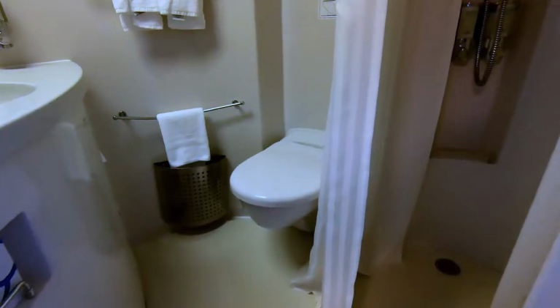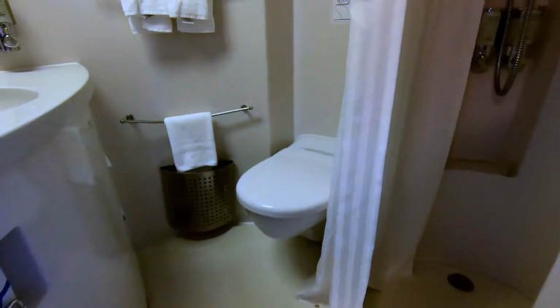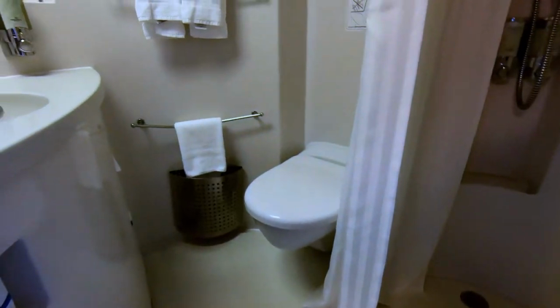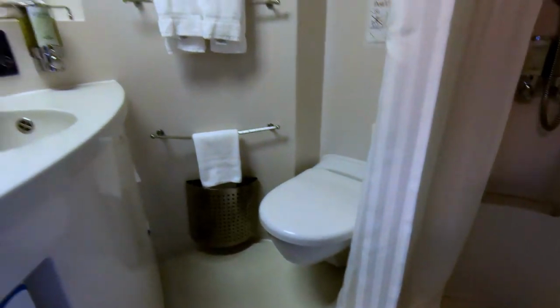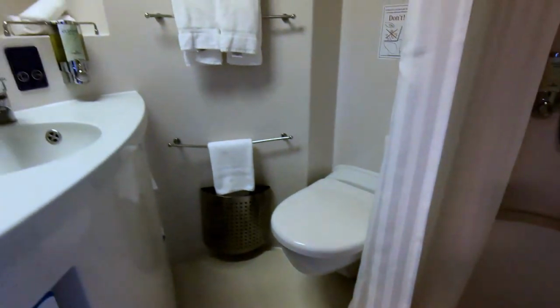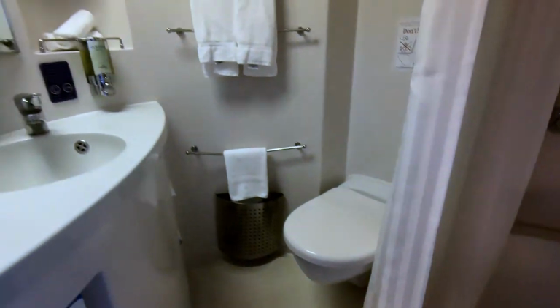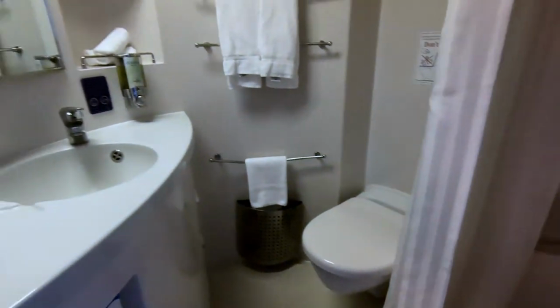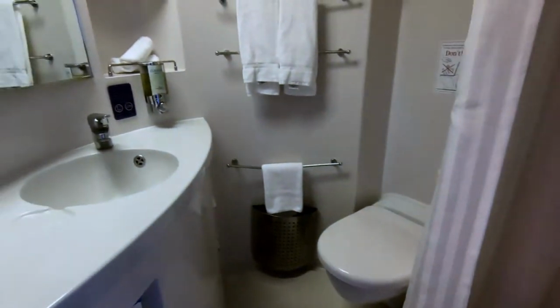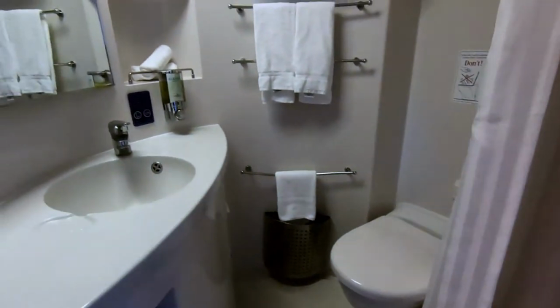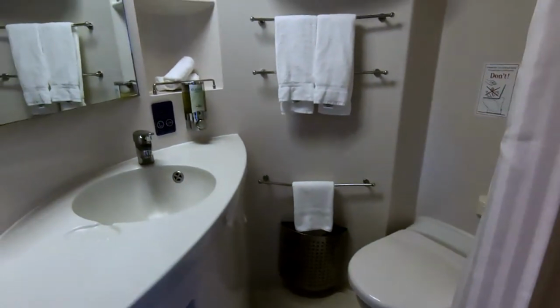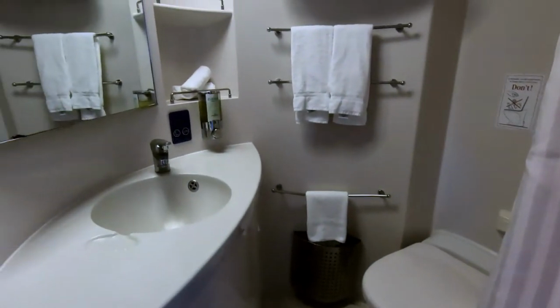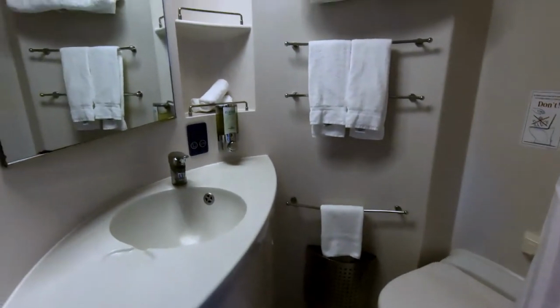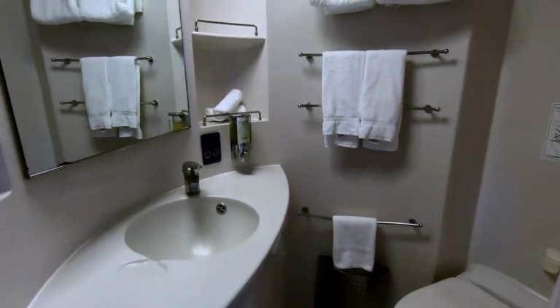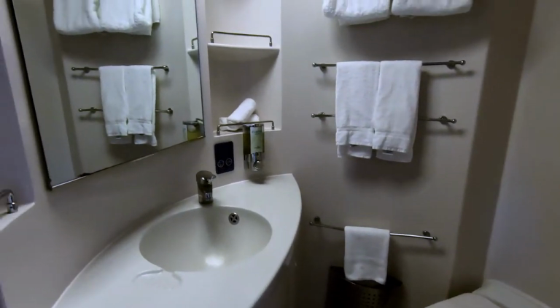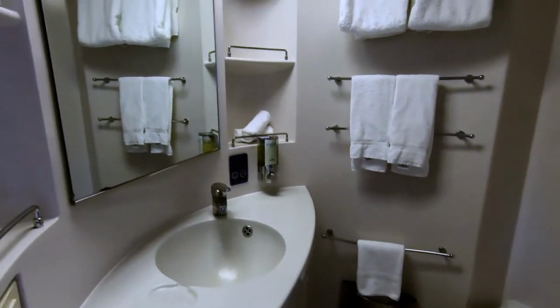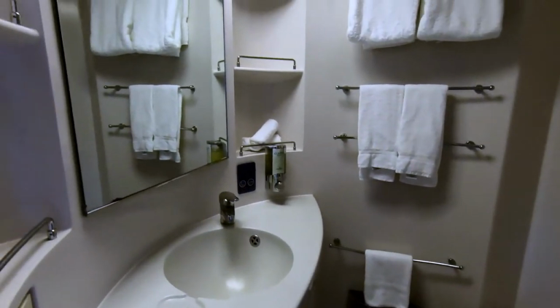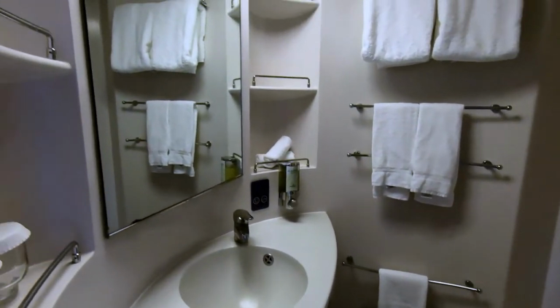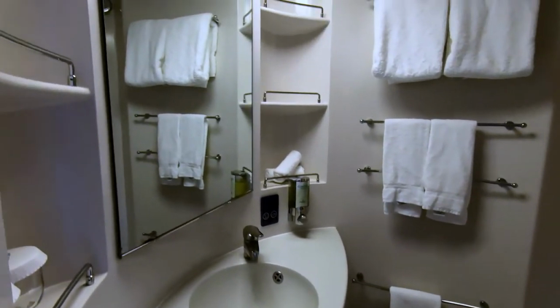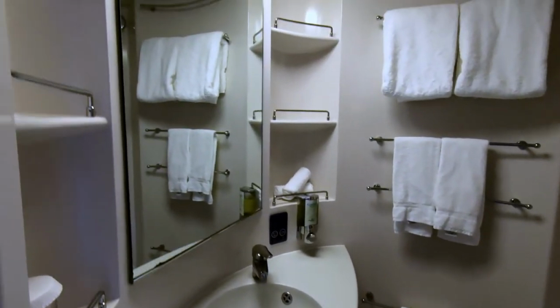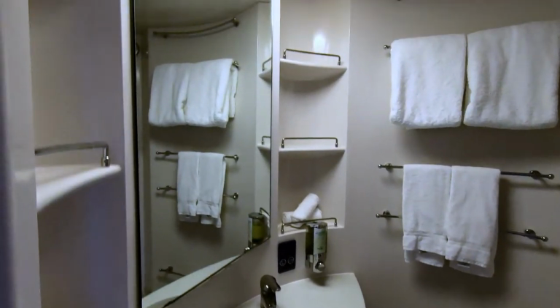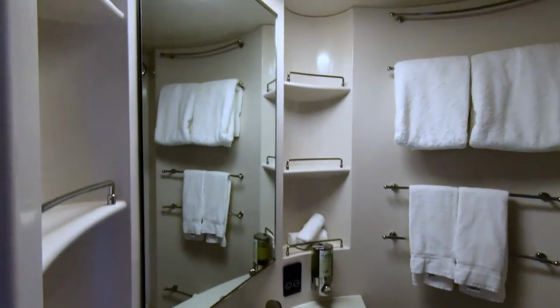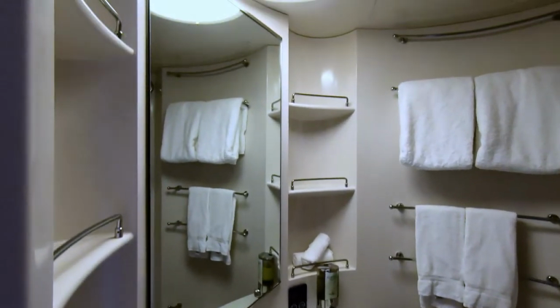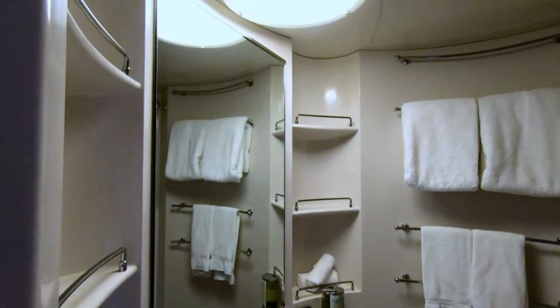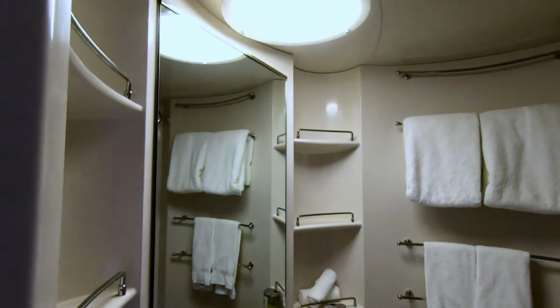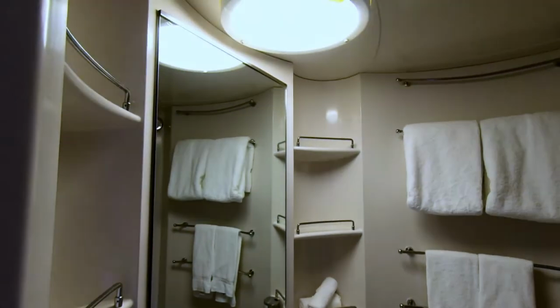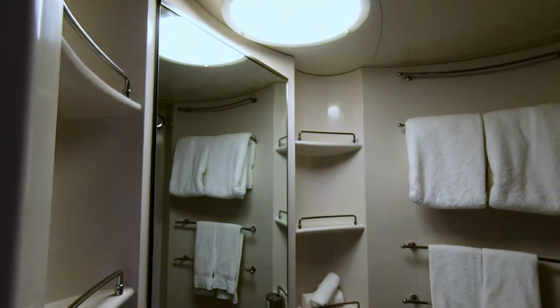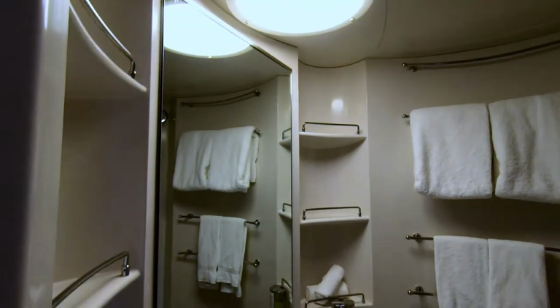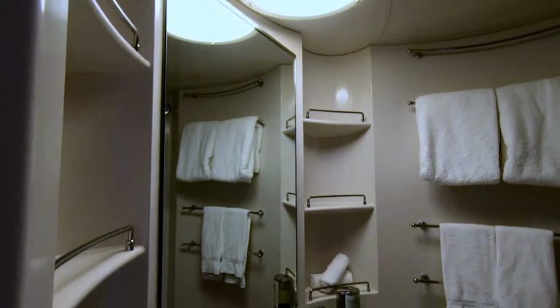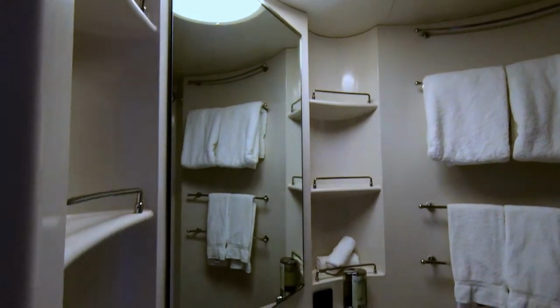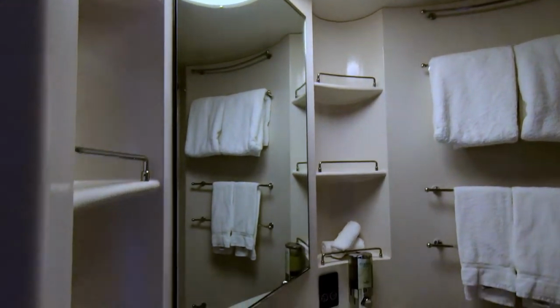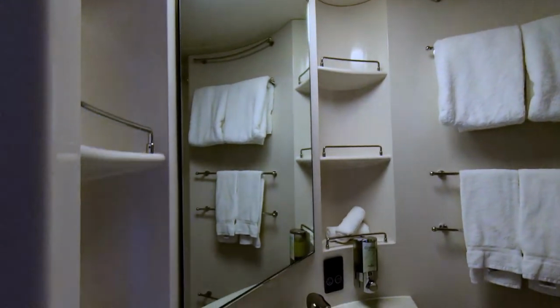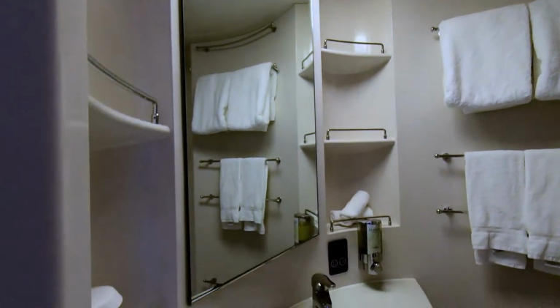The bathroom was a standard size, clean and functional.